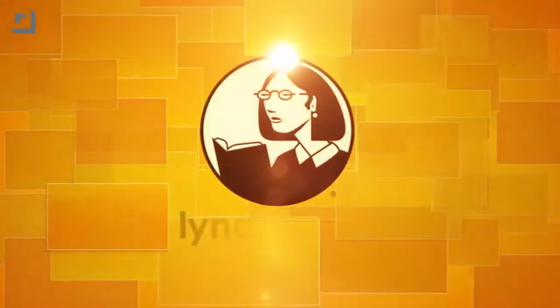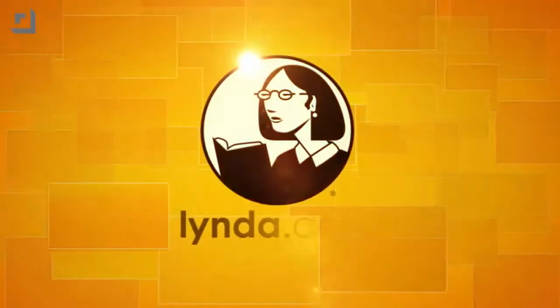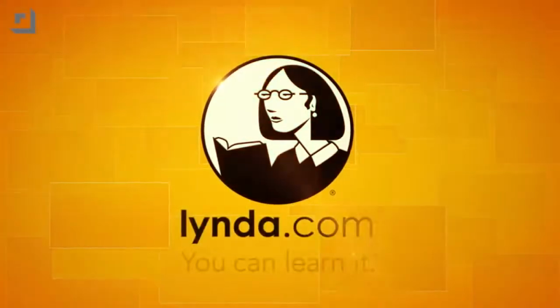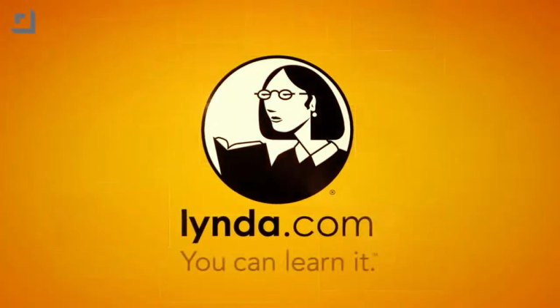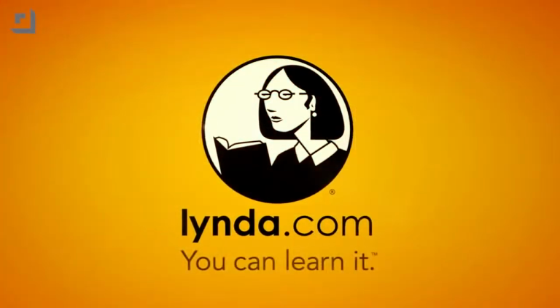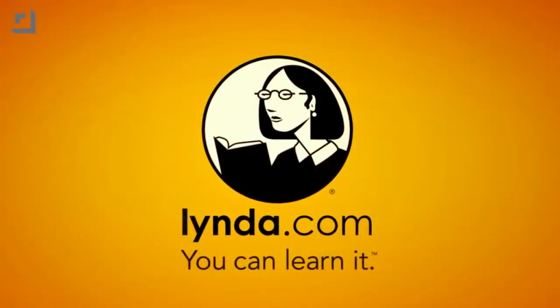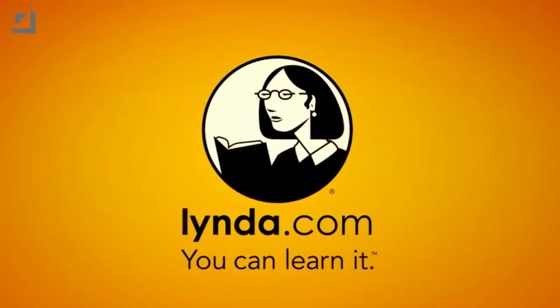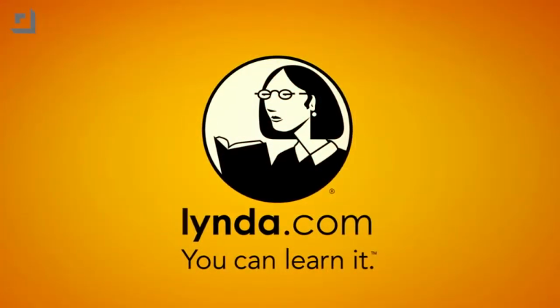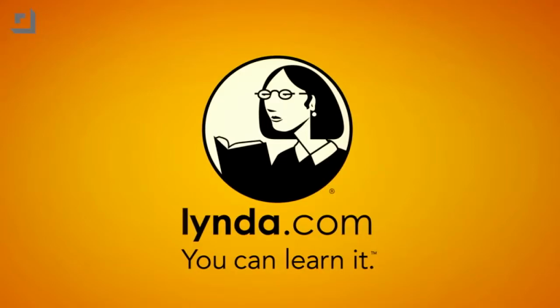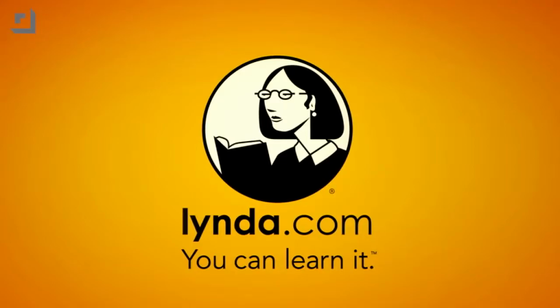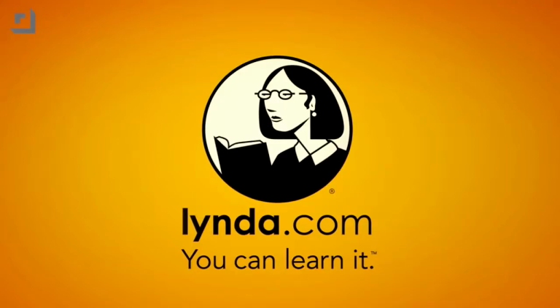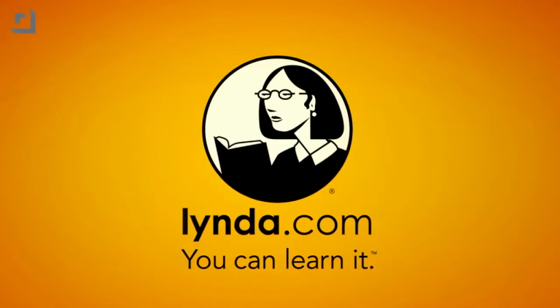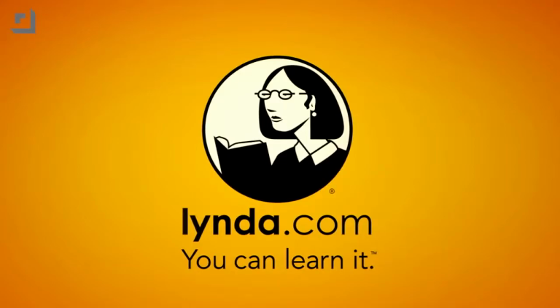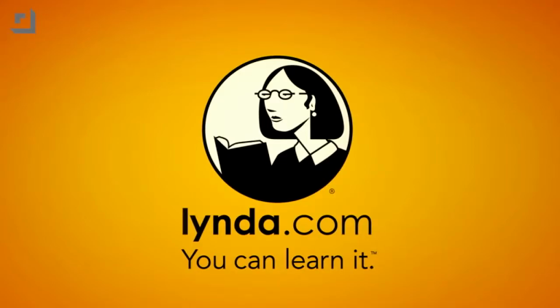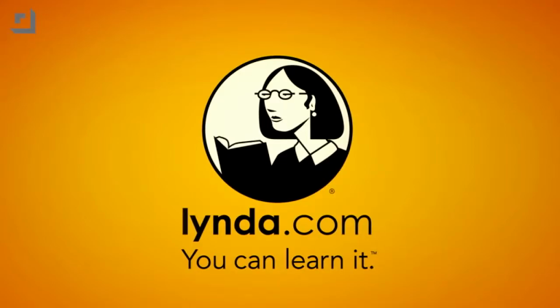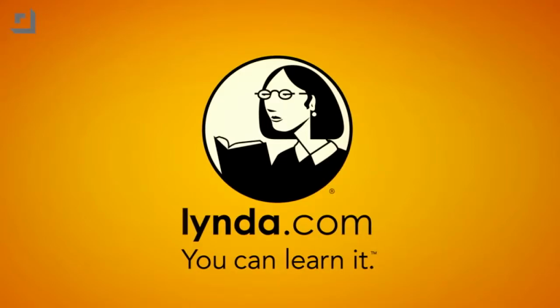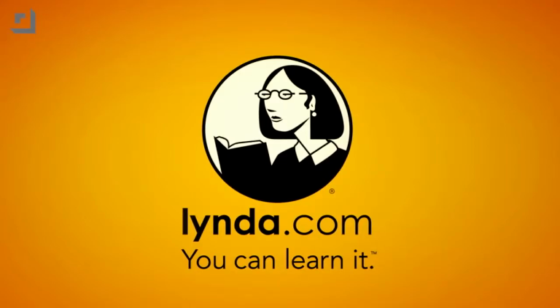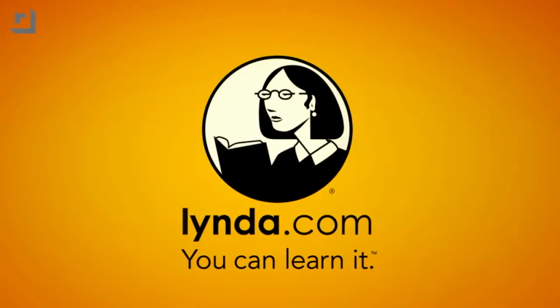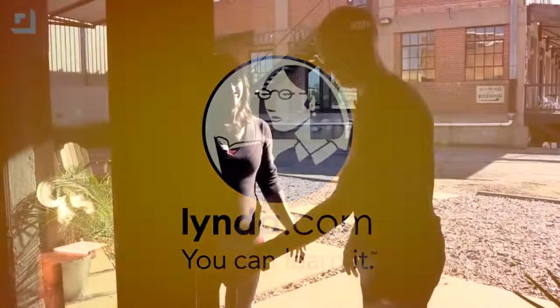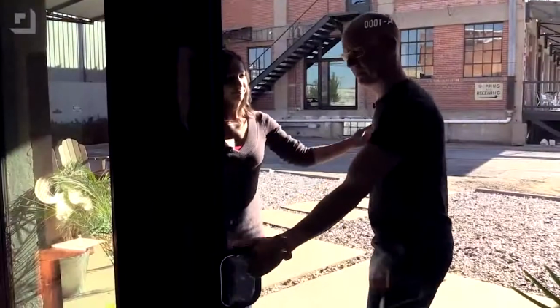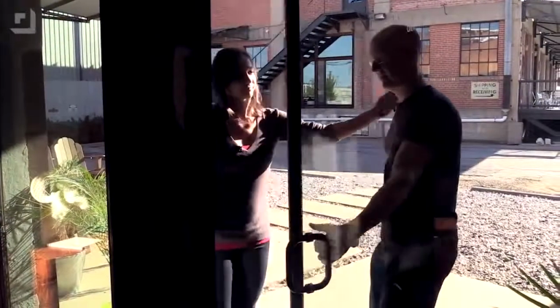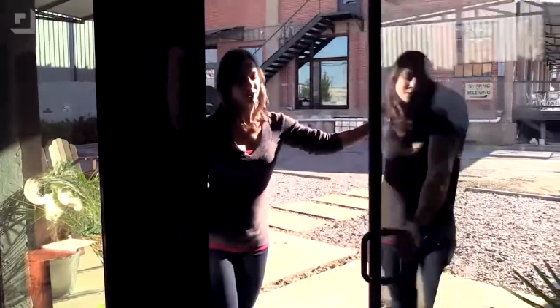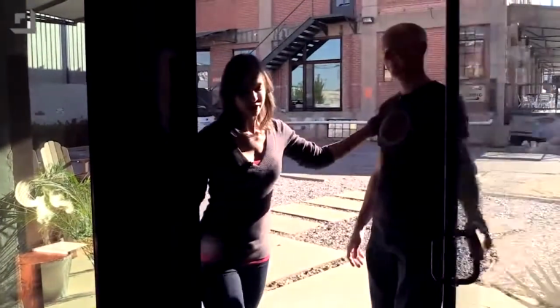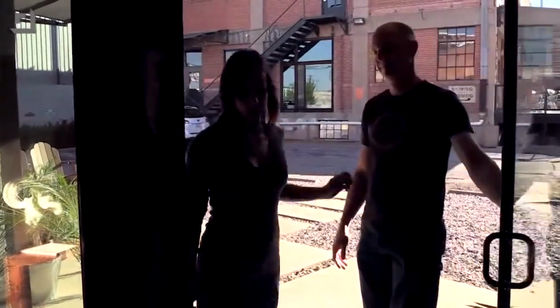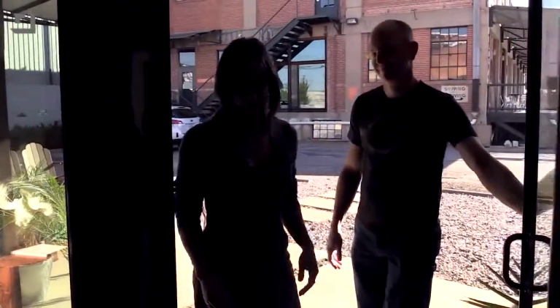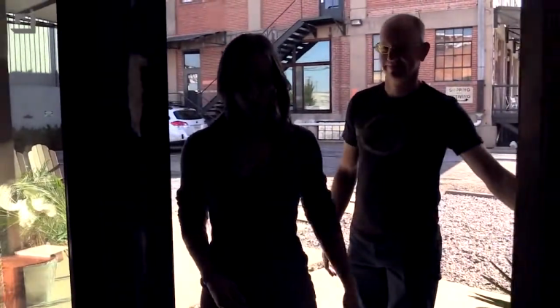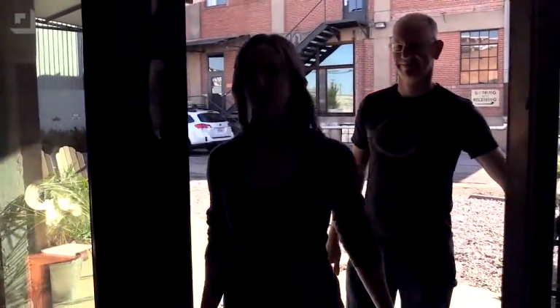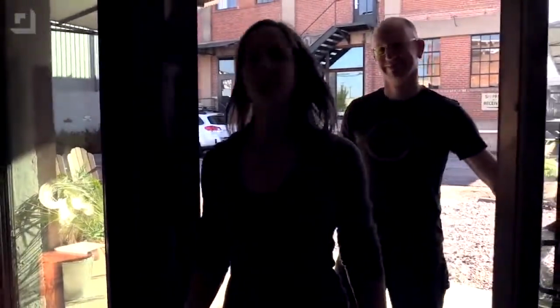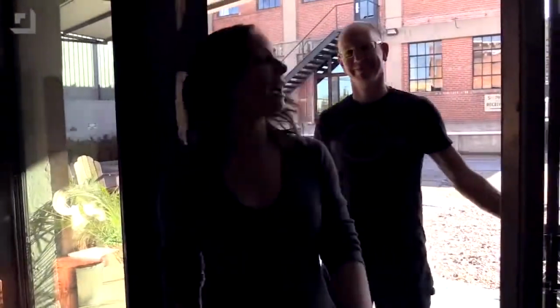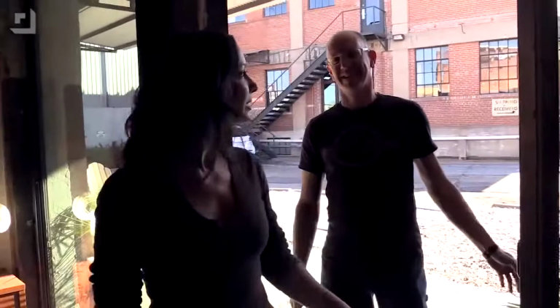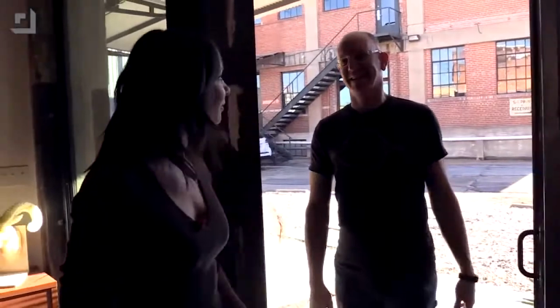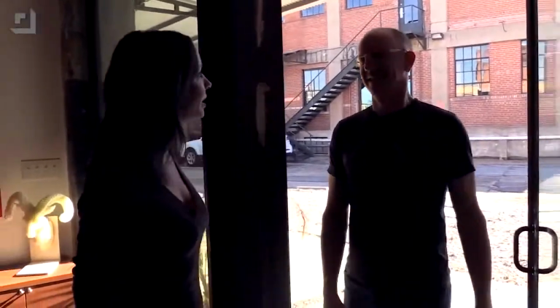This episode of Geekbeat is brought to you by Glinda.com. It's okay, John. Don't worry. We're gonna have a little bit of fun.